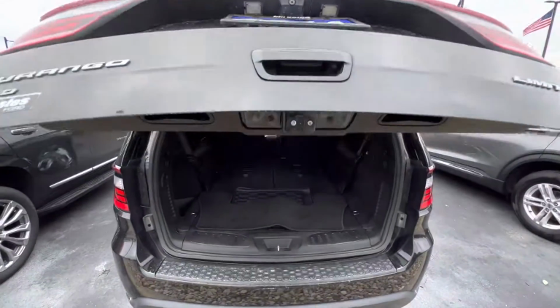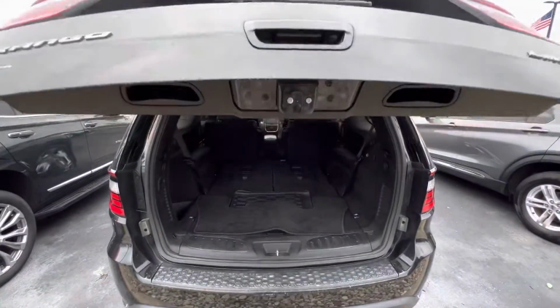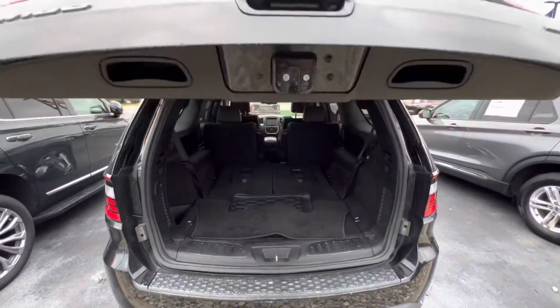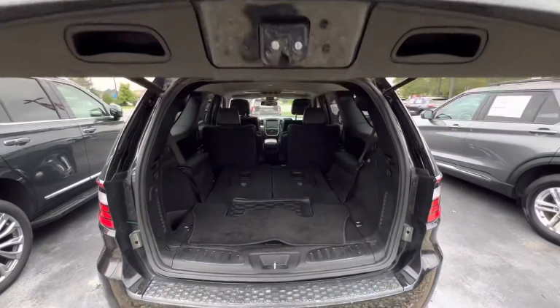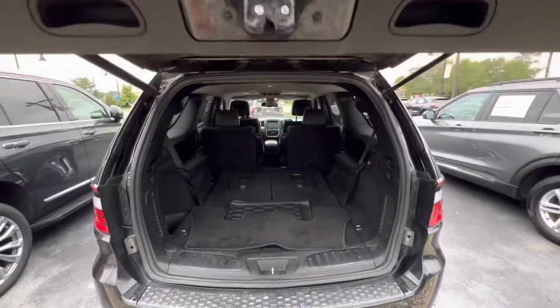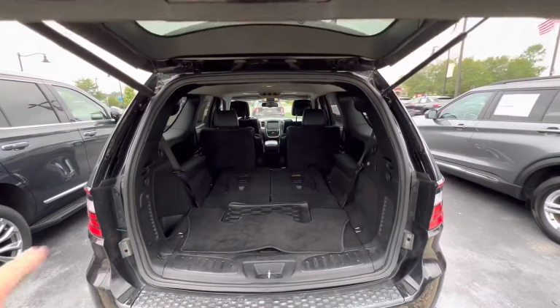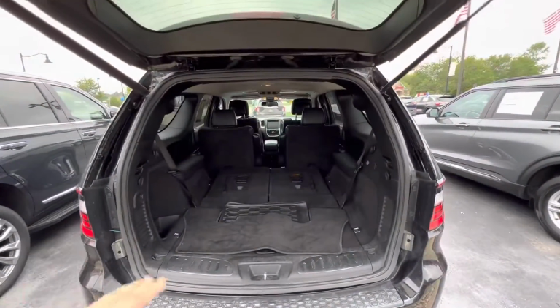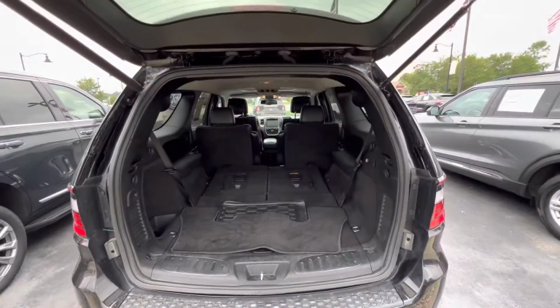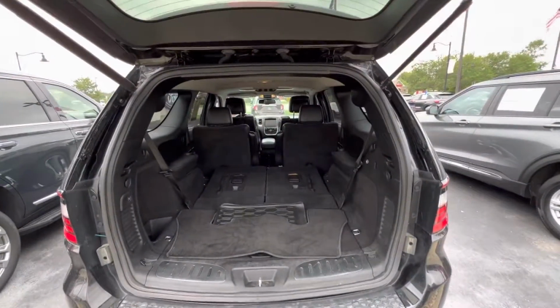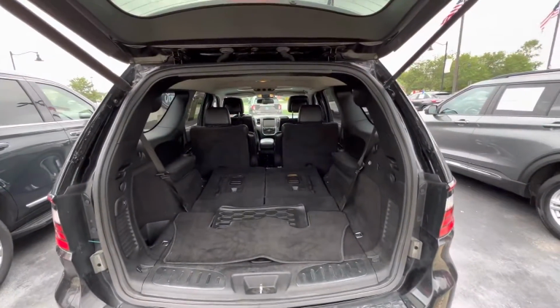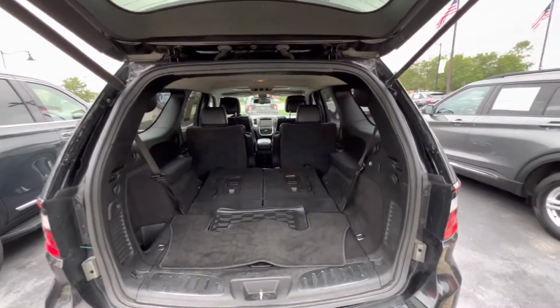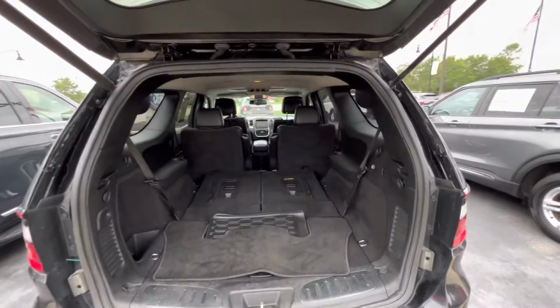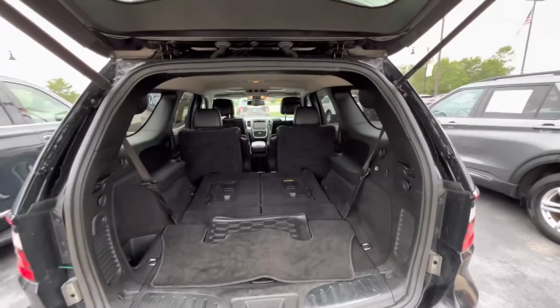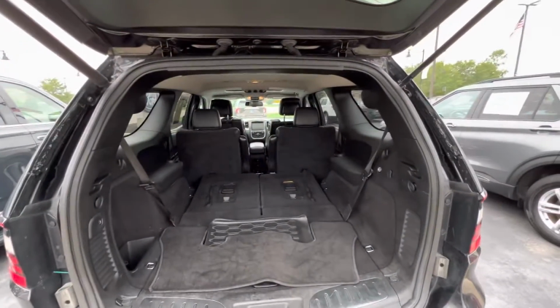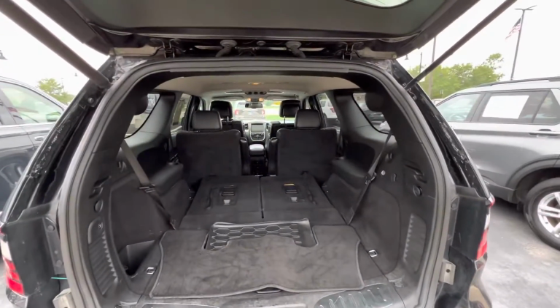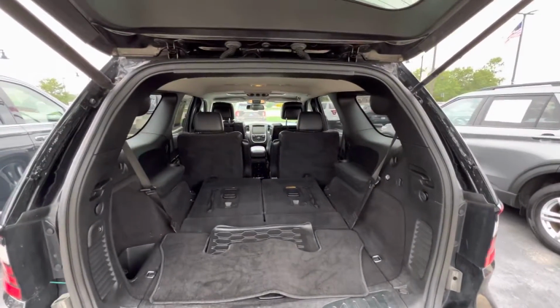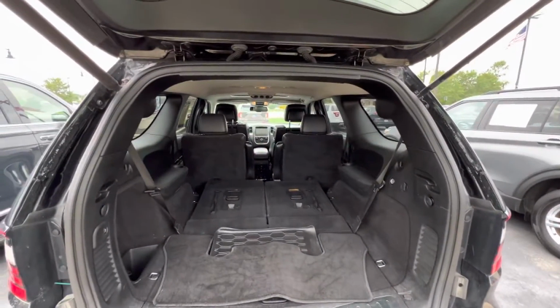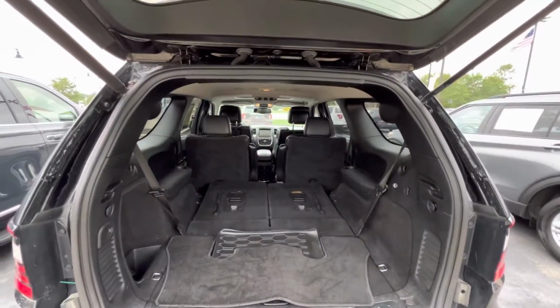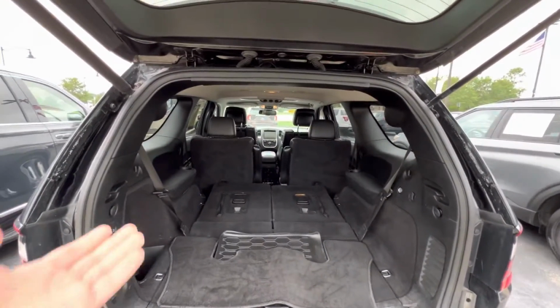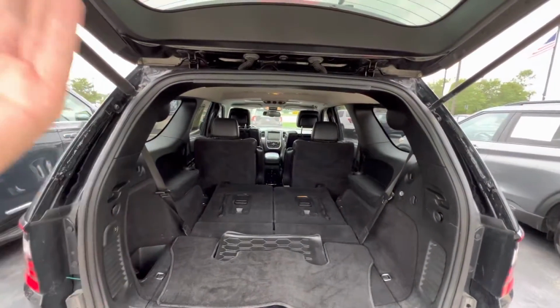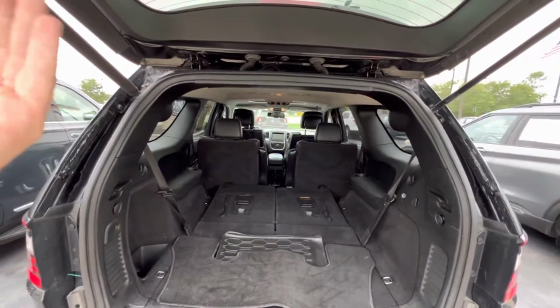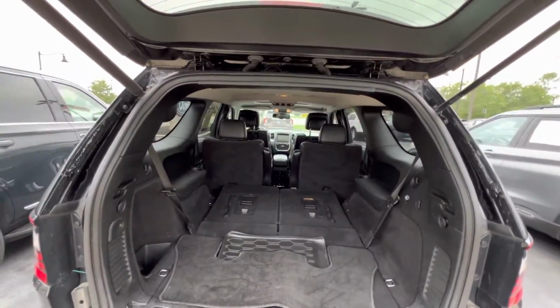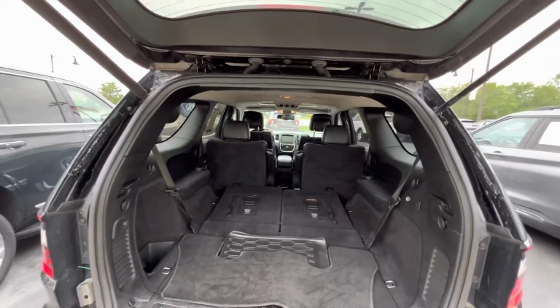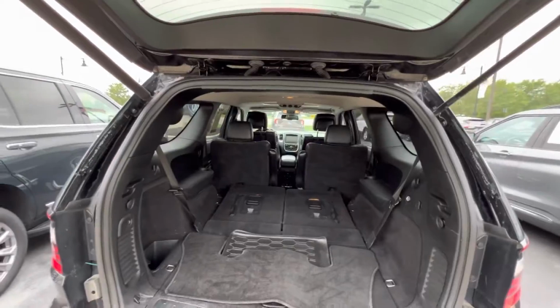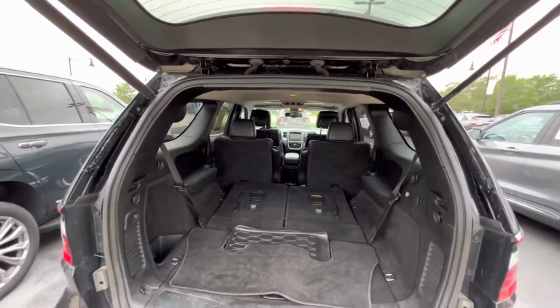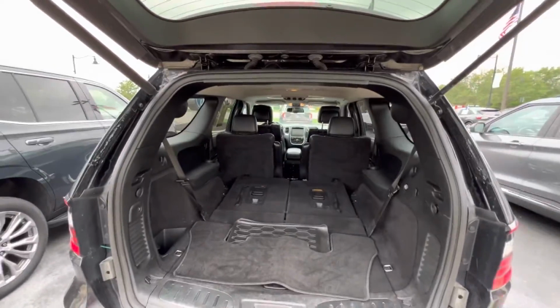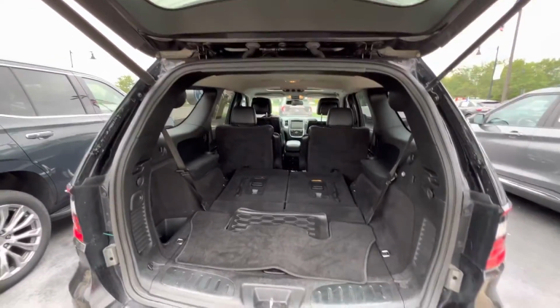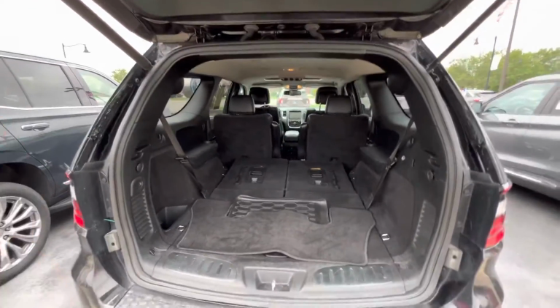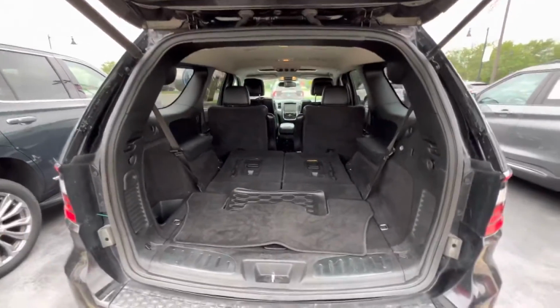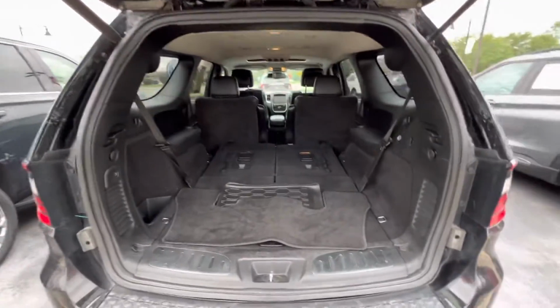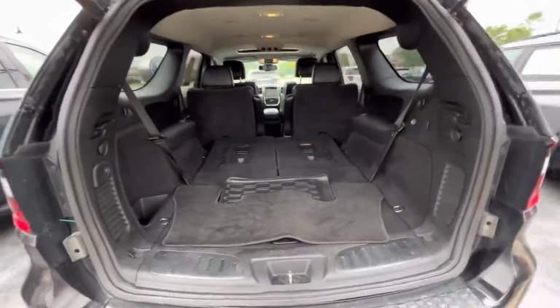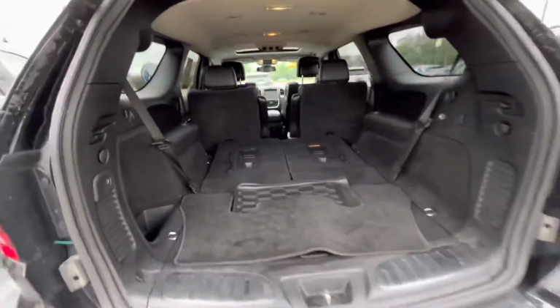There's plenty of cargo space here in the rear with the seats let down, and then you can actually pull them up and you still have plenty of space here.